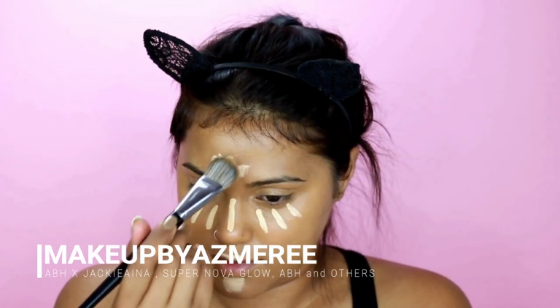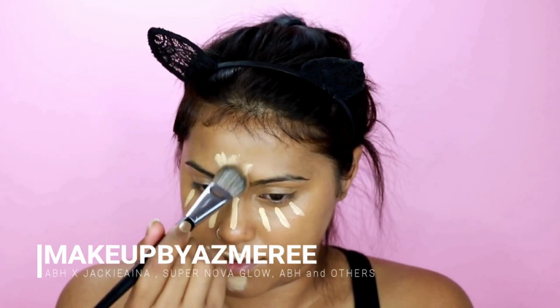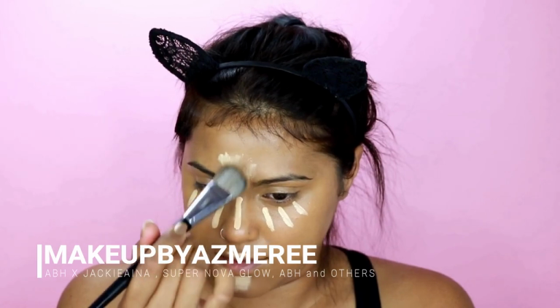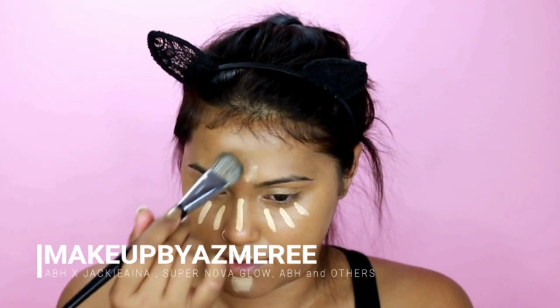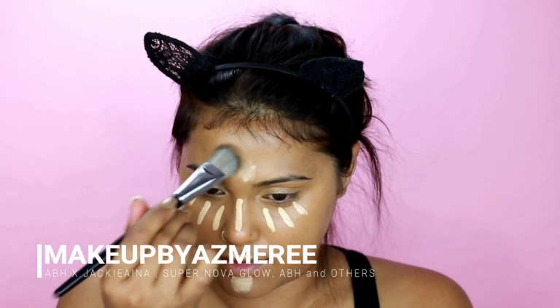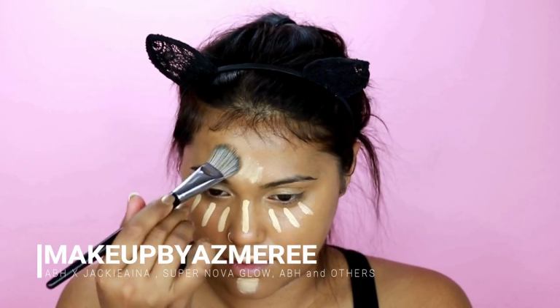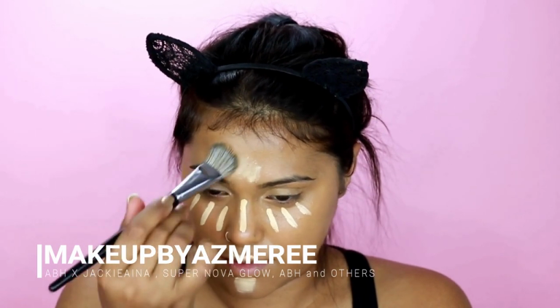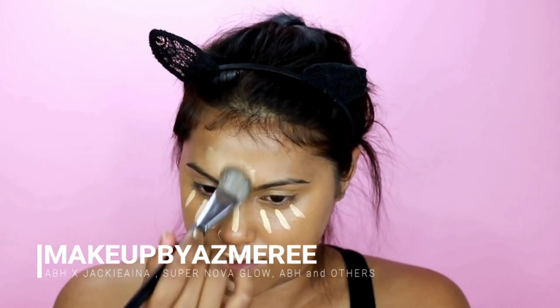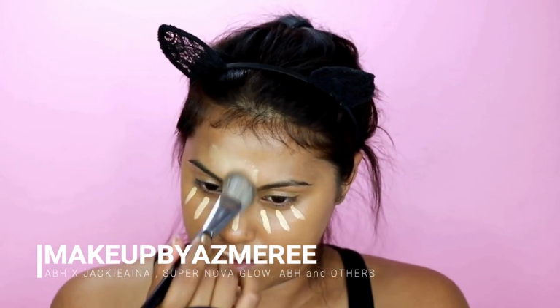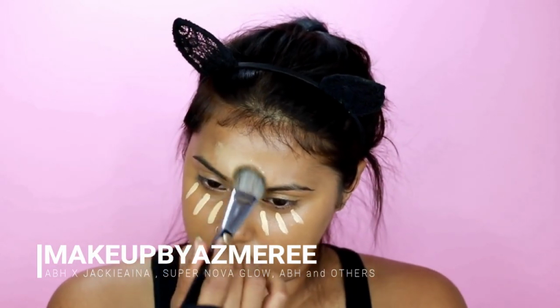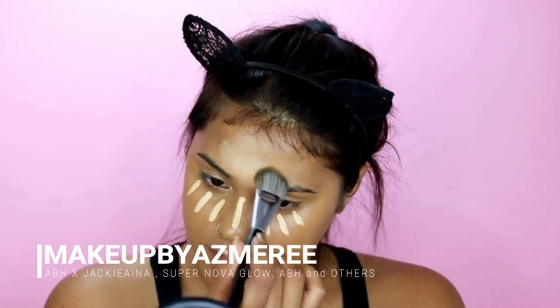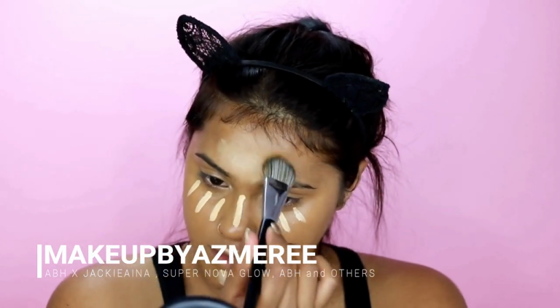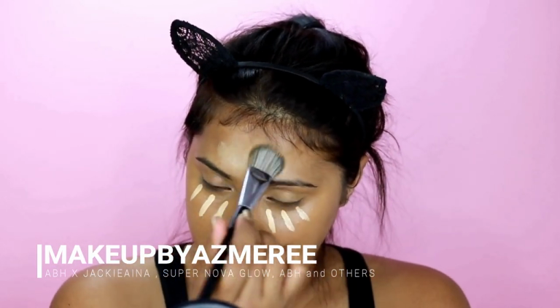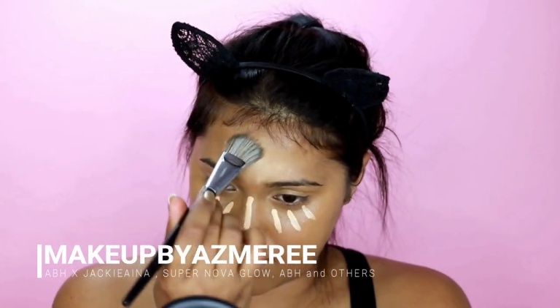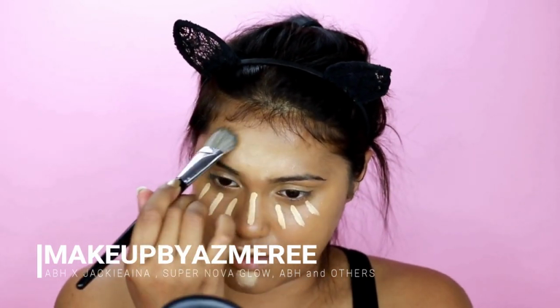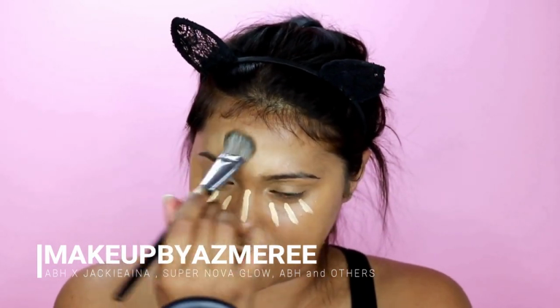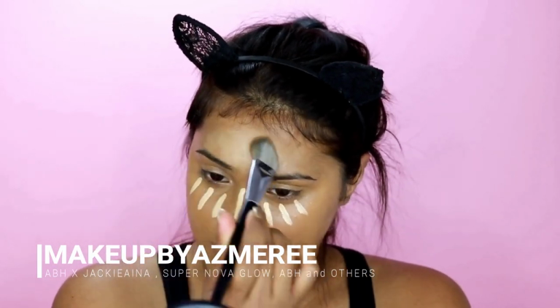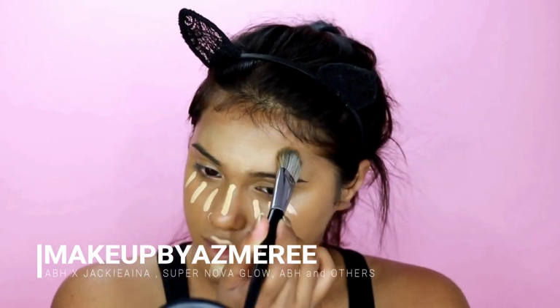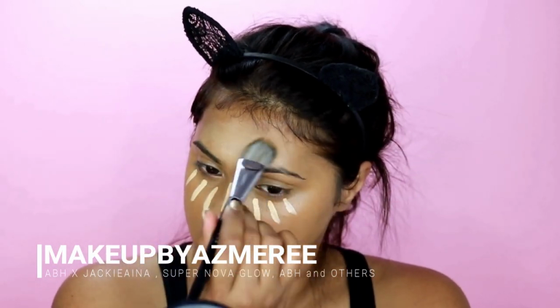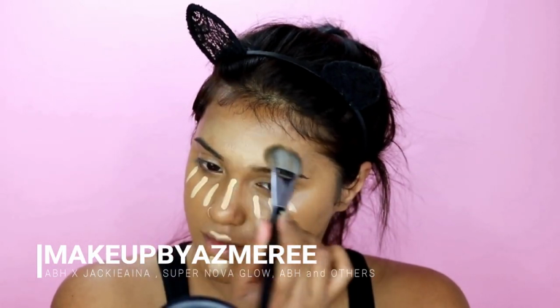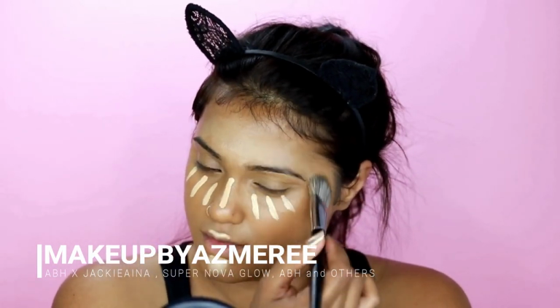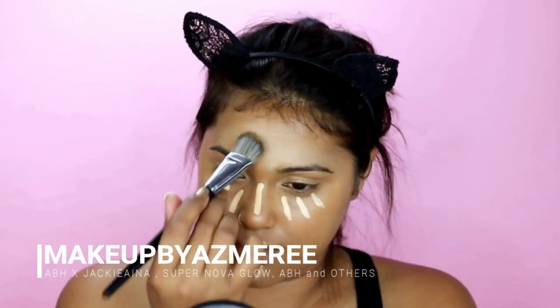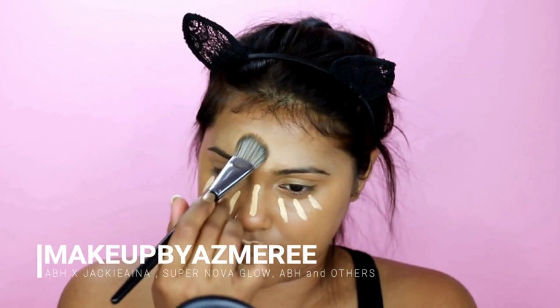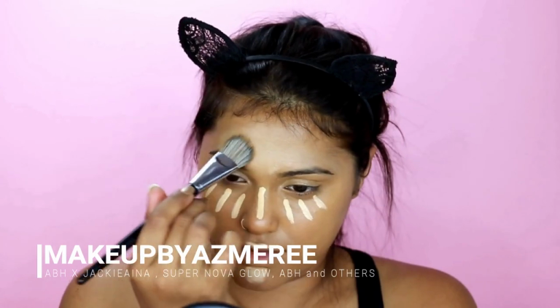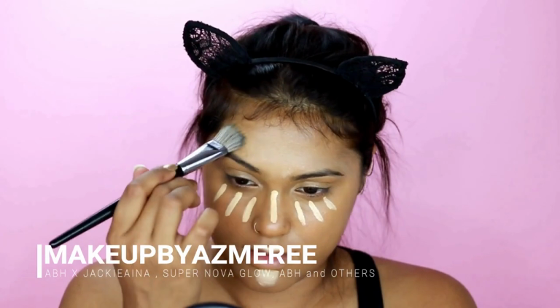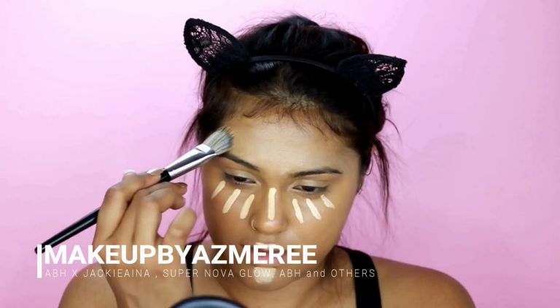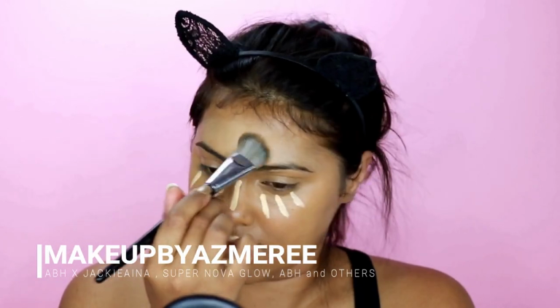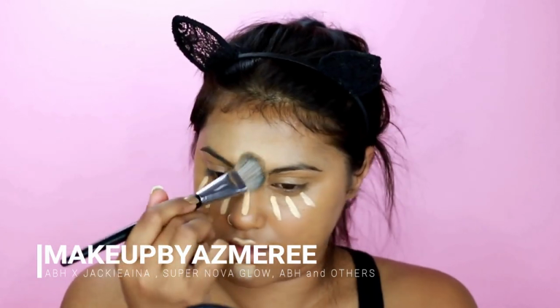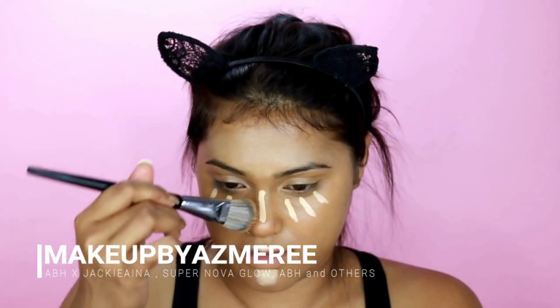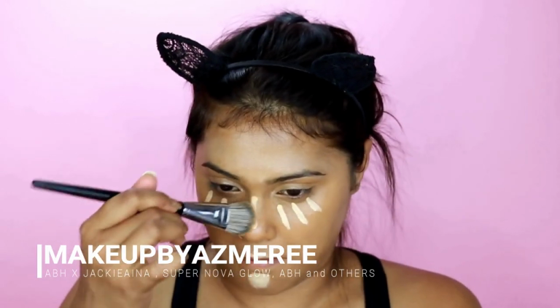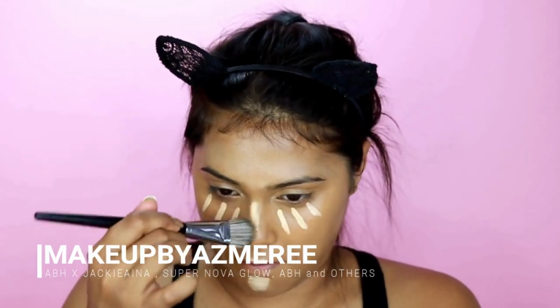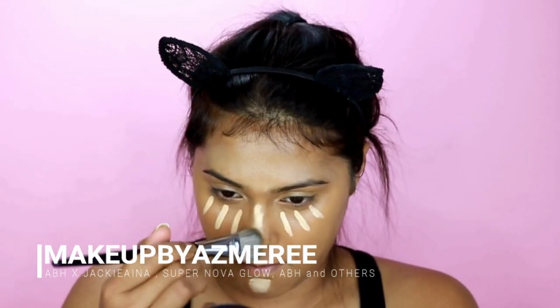For highlight I'm using my MAC concealer in the shade NC30, using the same brush and blending it out into my skin.